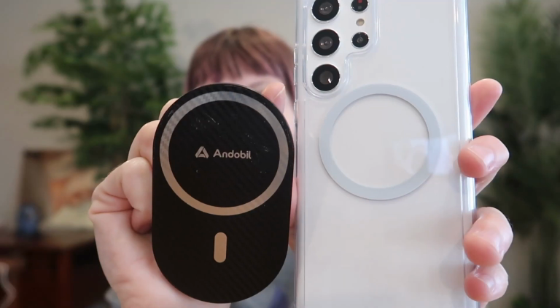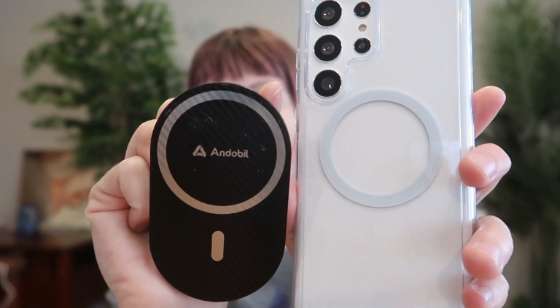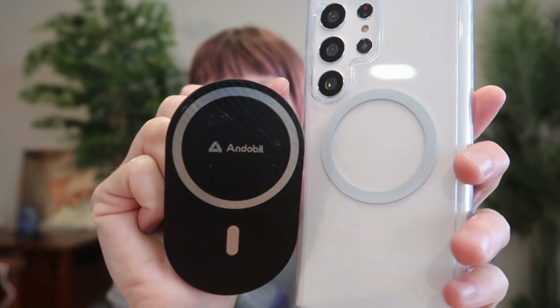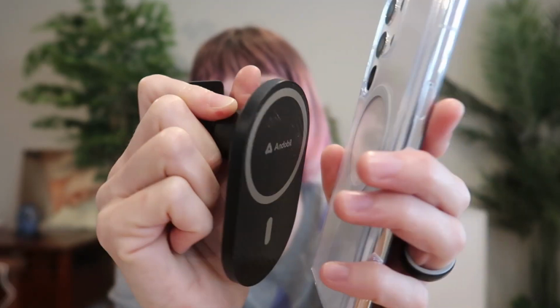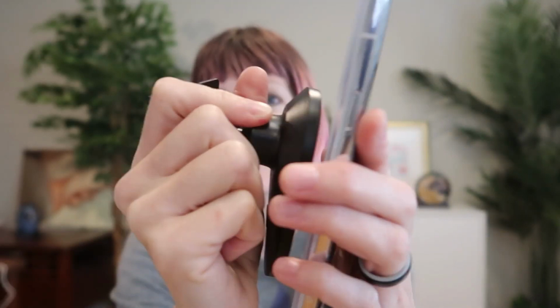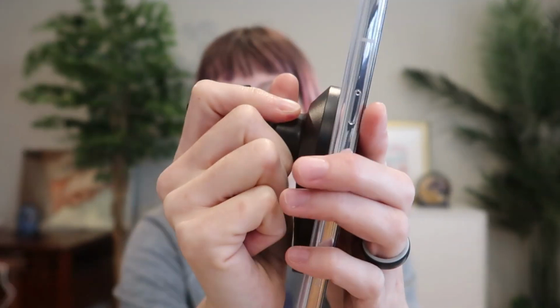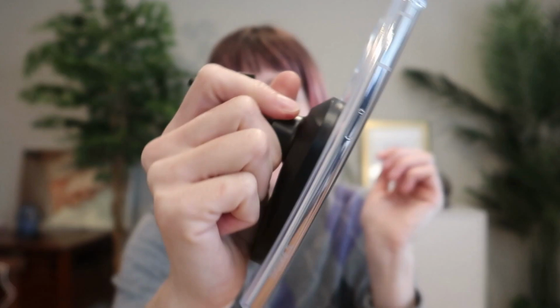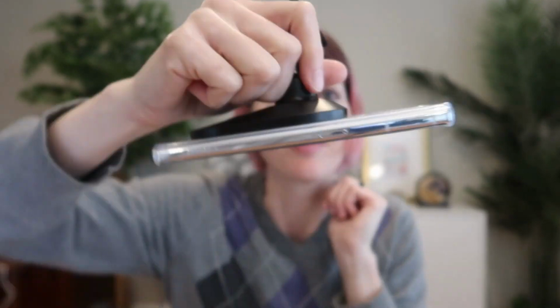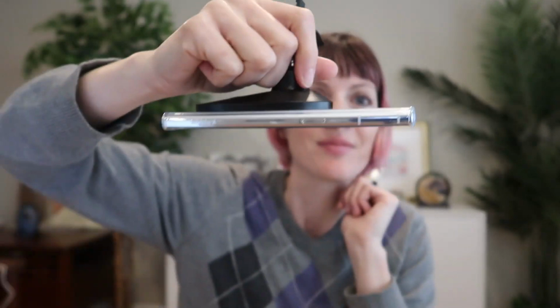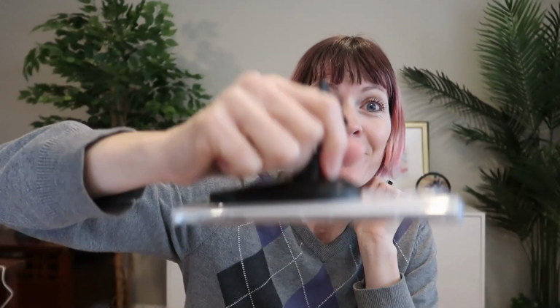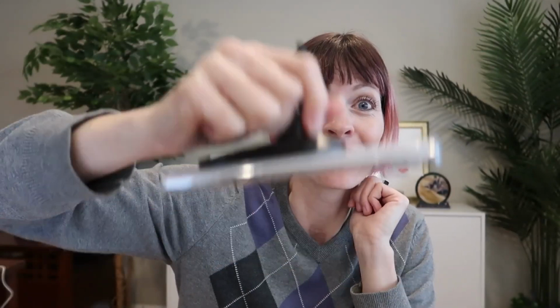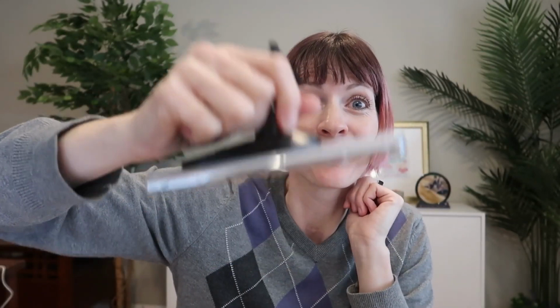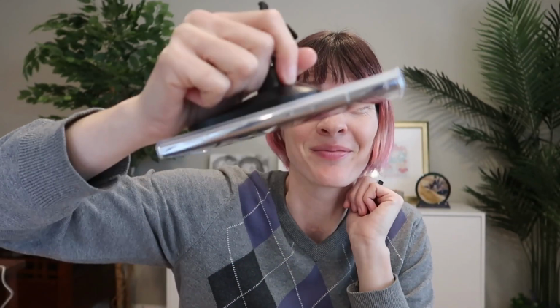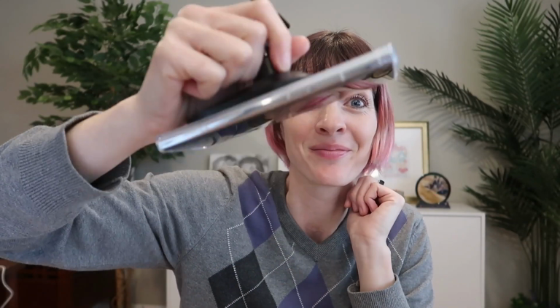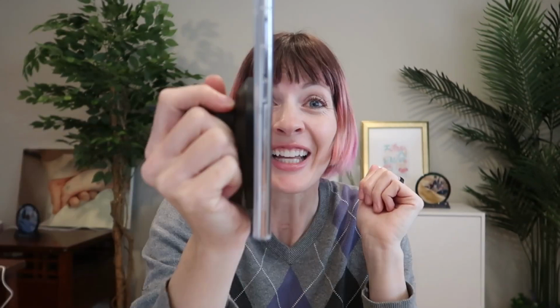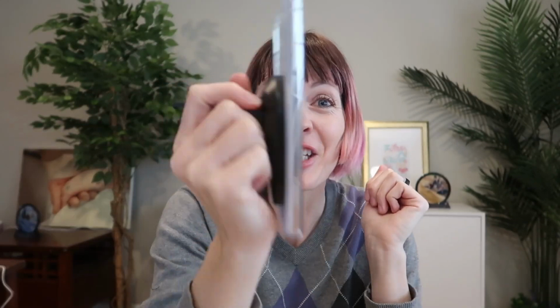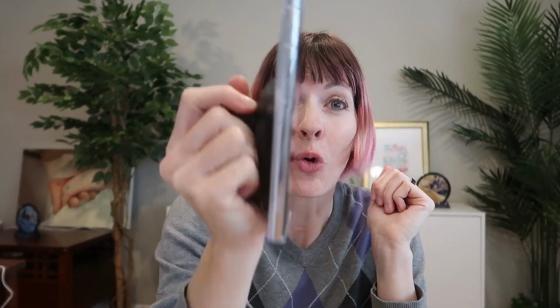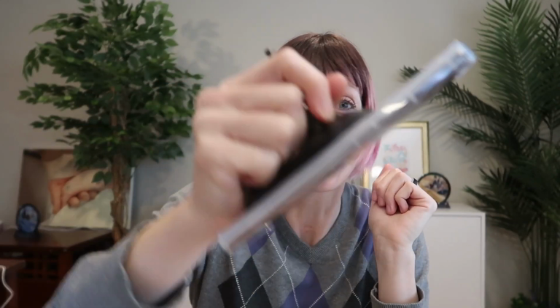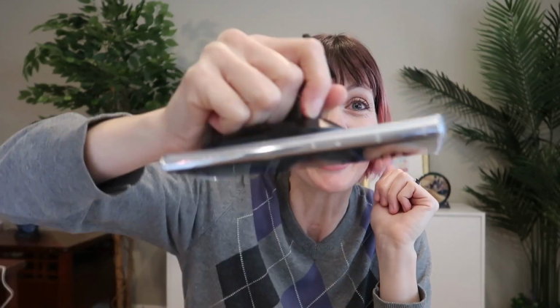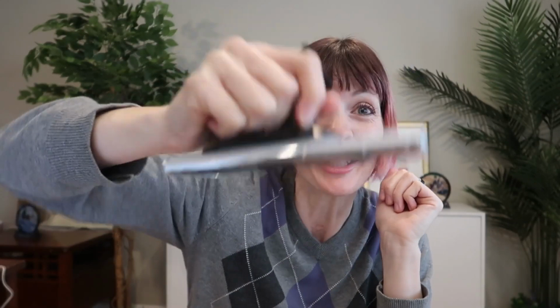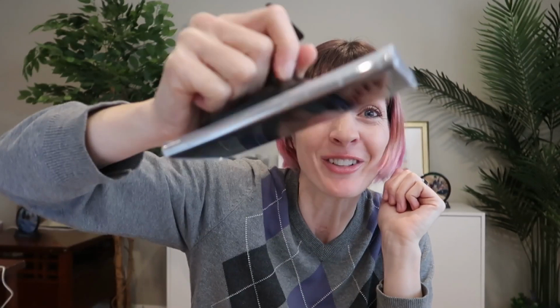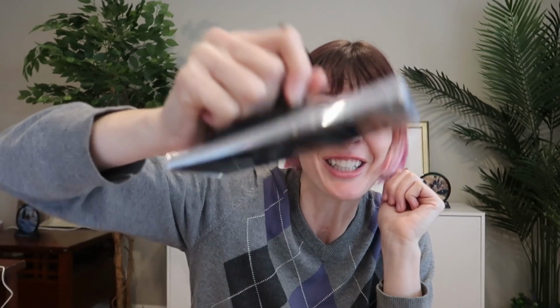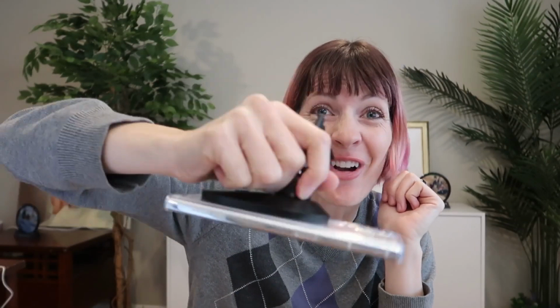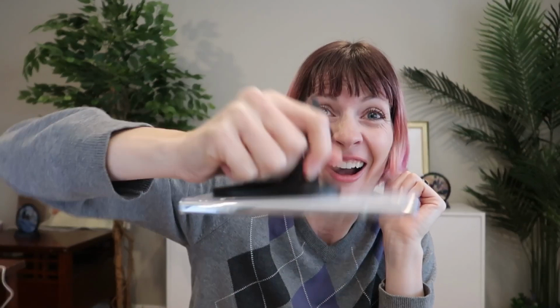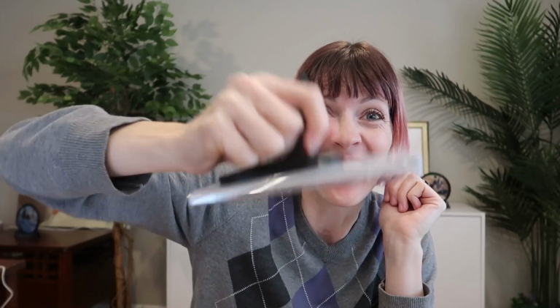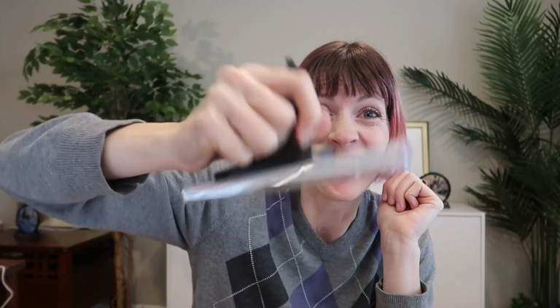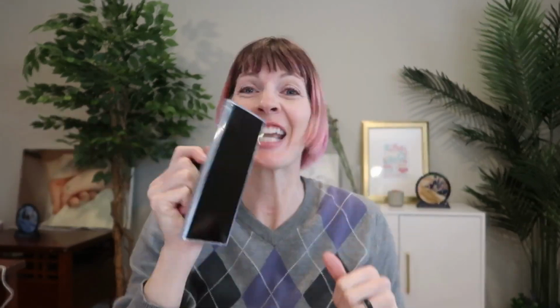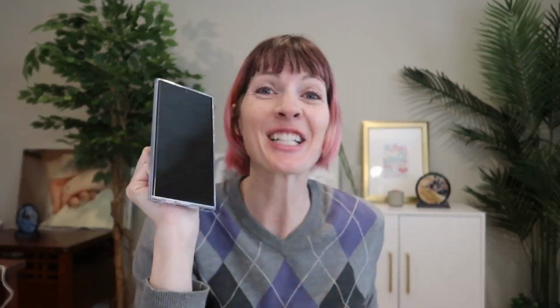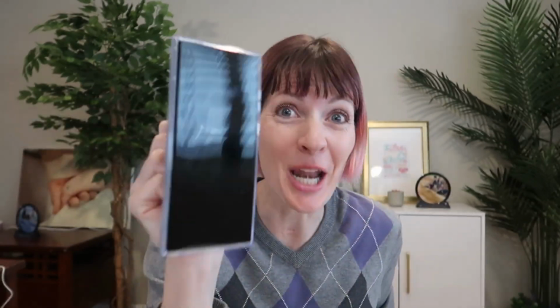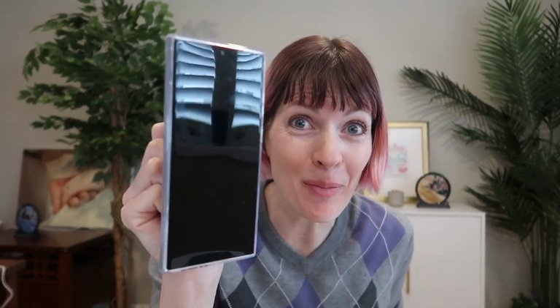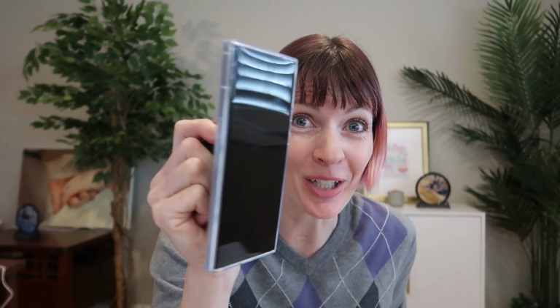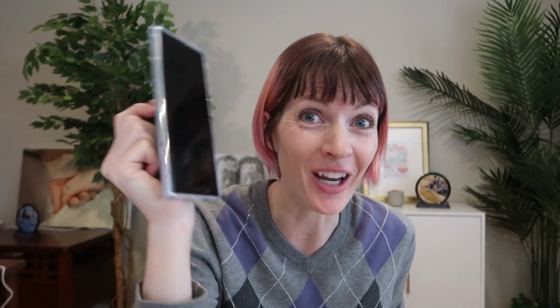Check it out — it's held strongly by this MagSafe car mount here. That is really, really strong. It is not budging.